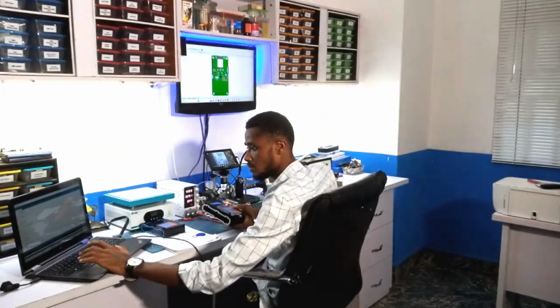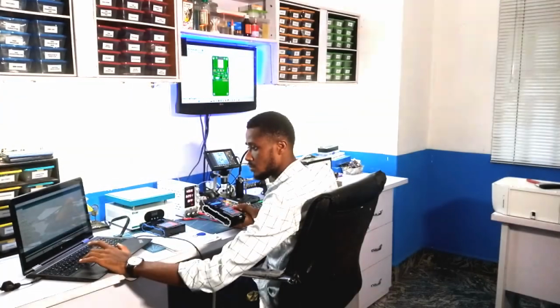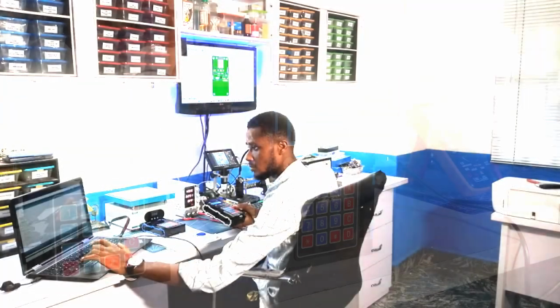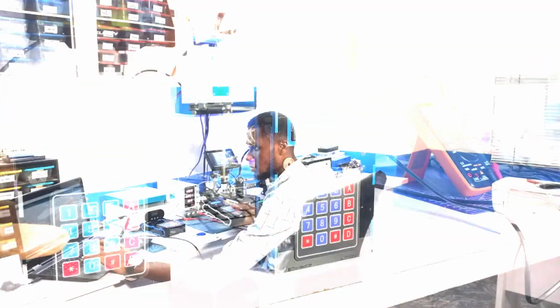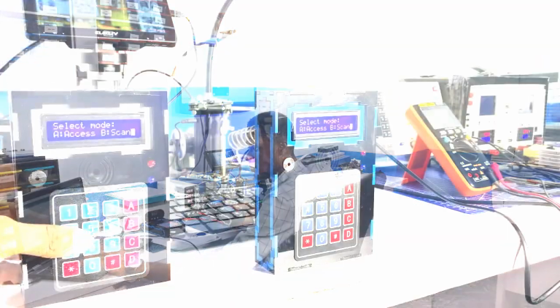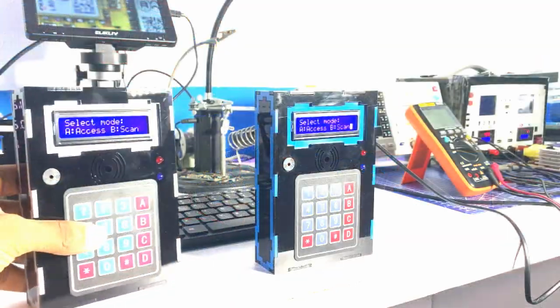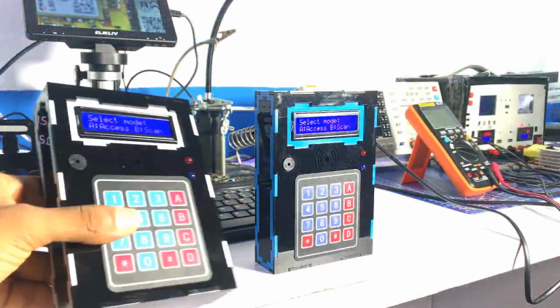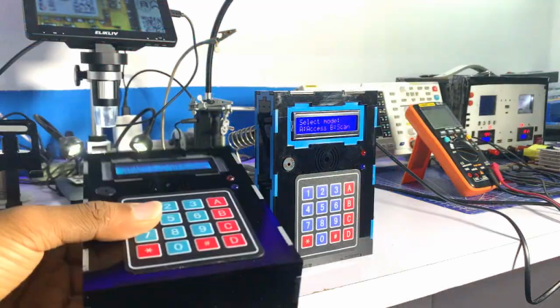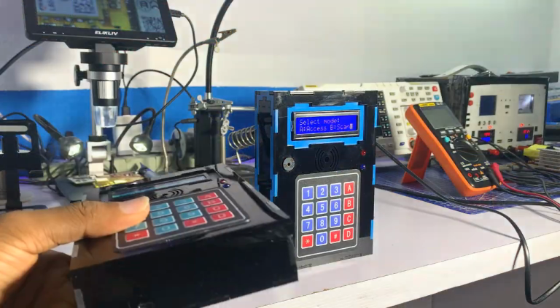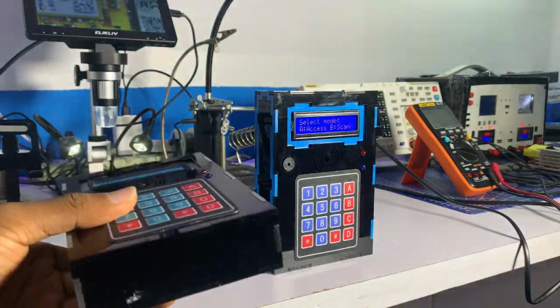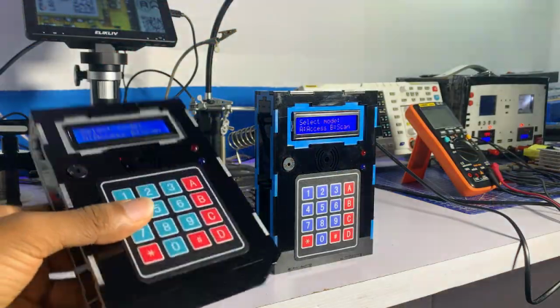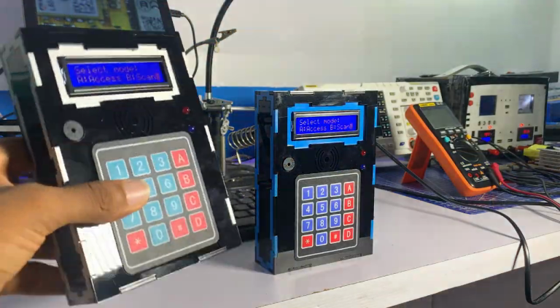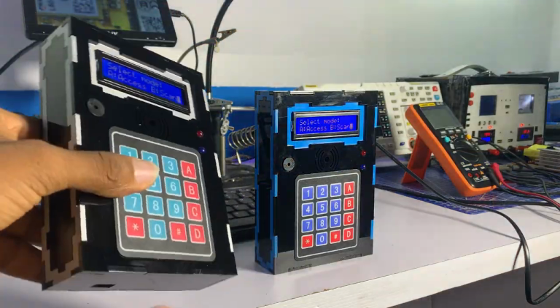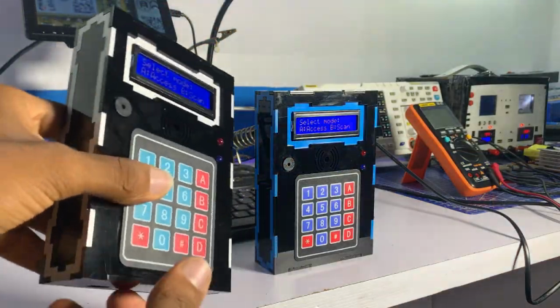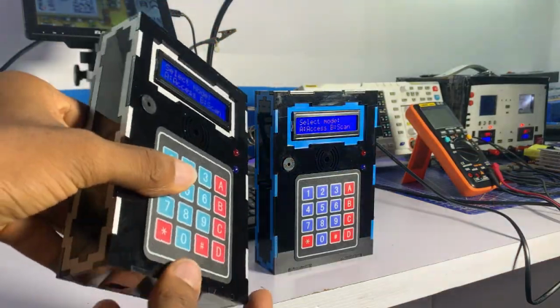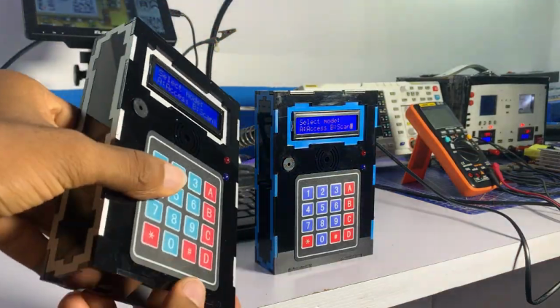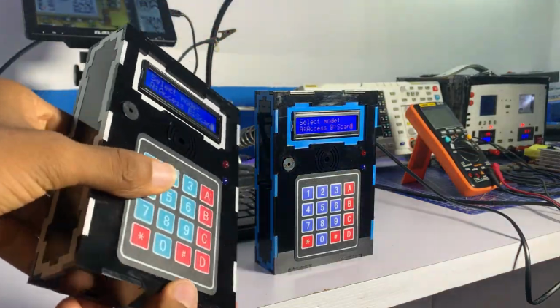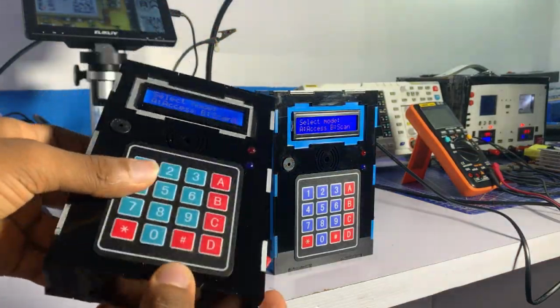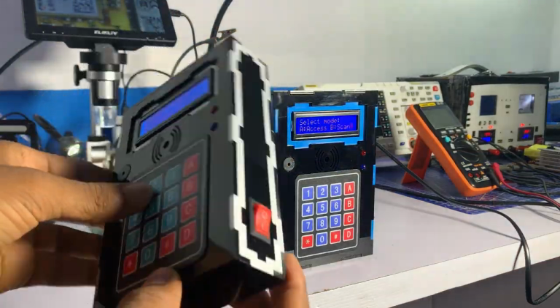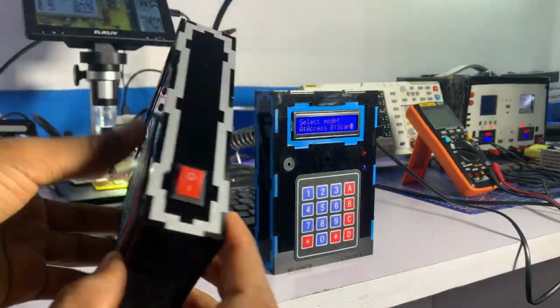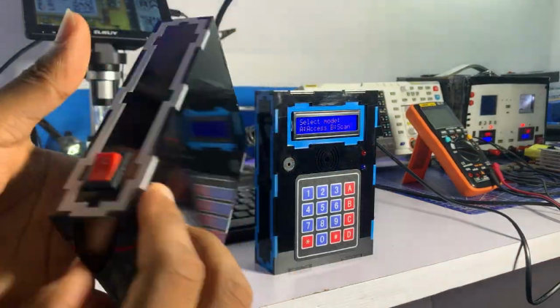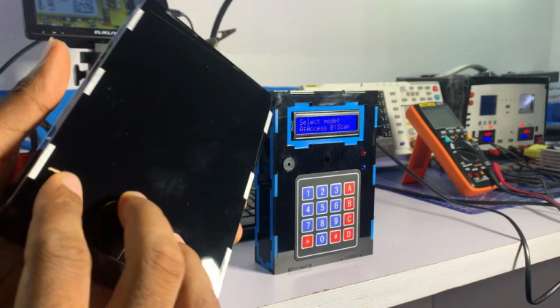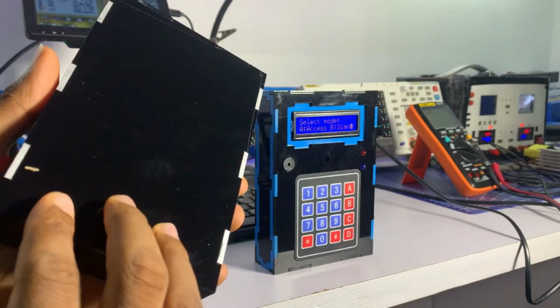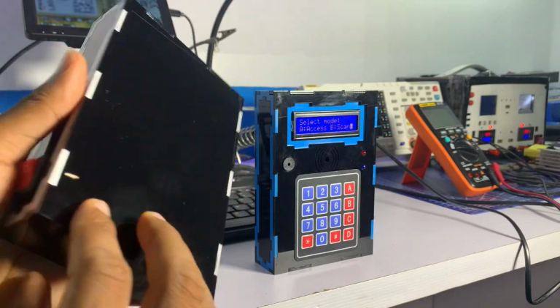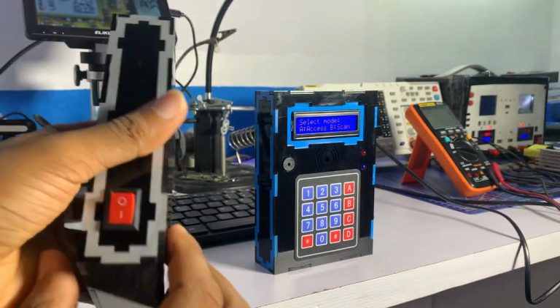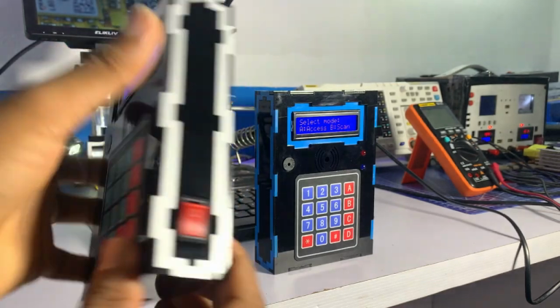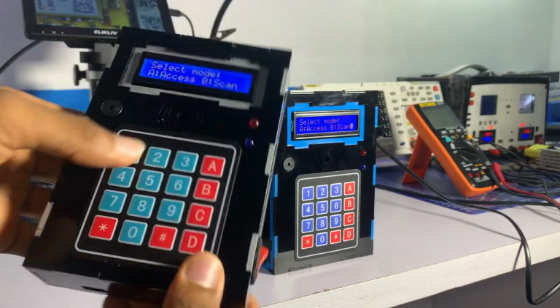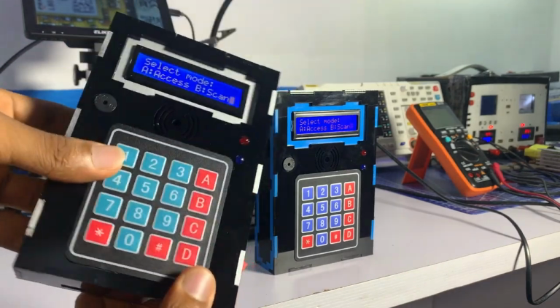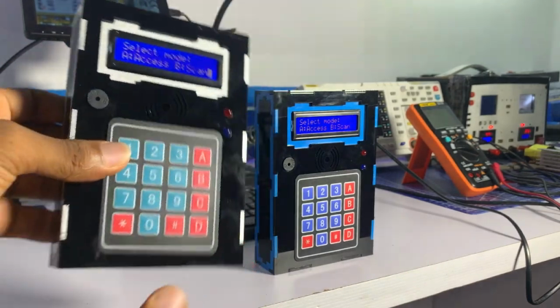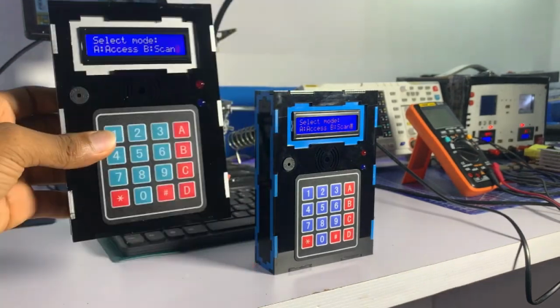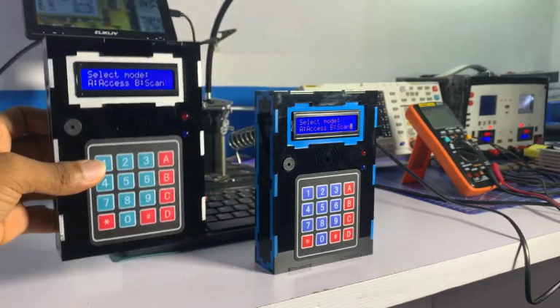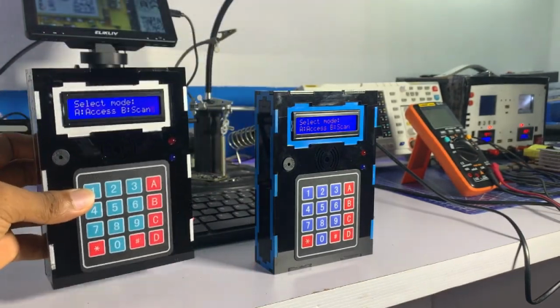This is the final look of the device, and it's cool to see the integral services rendered here at my embedded tech lab.